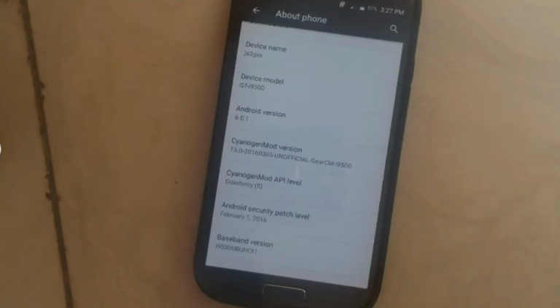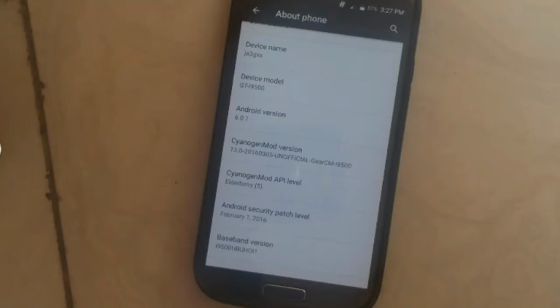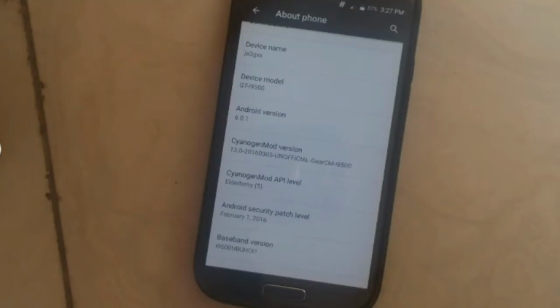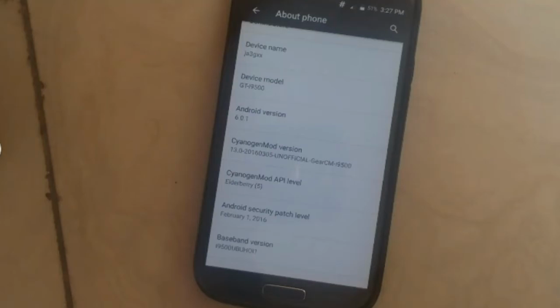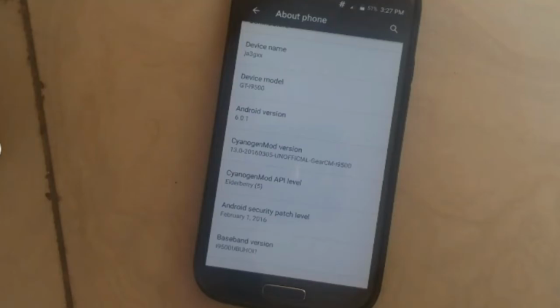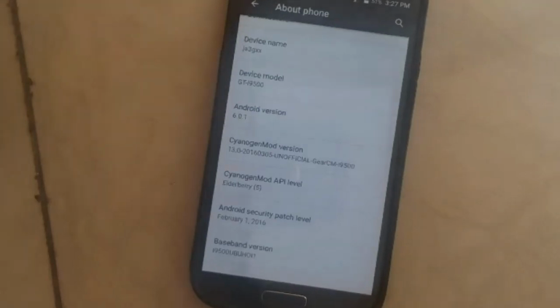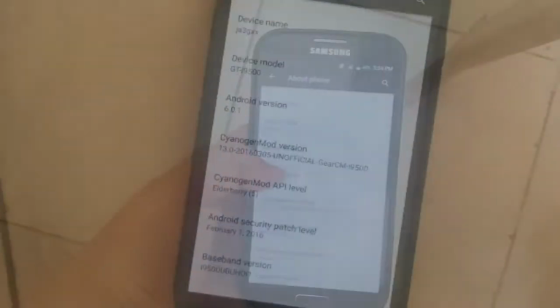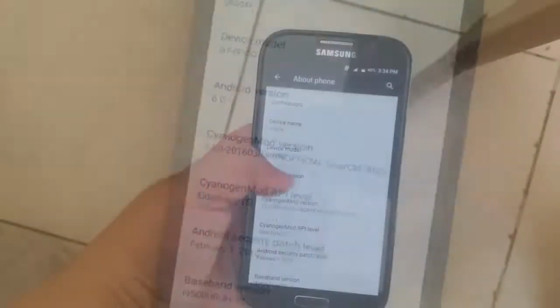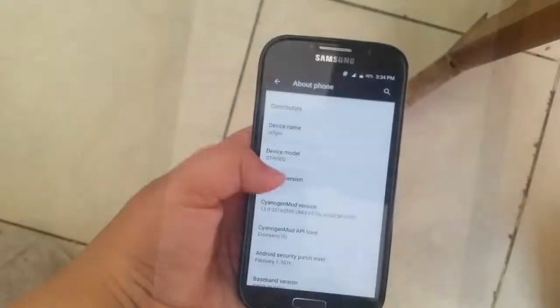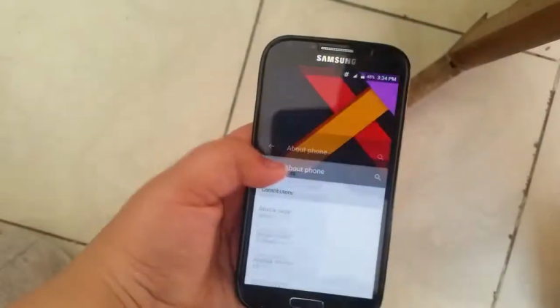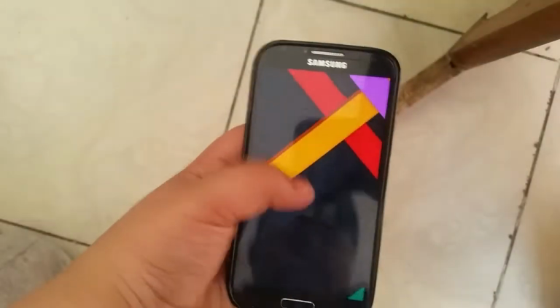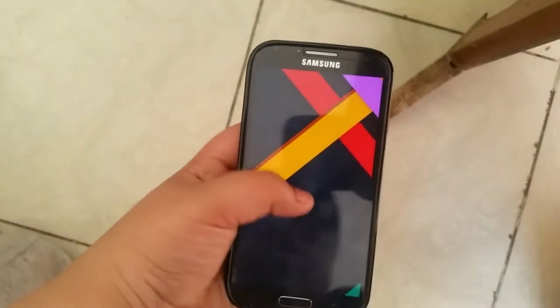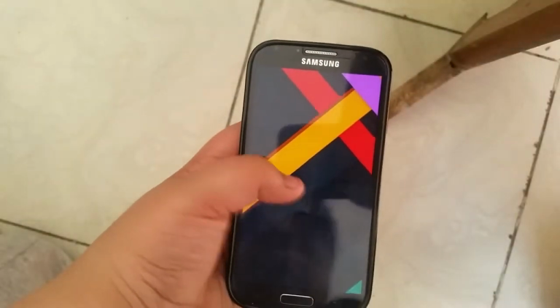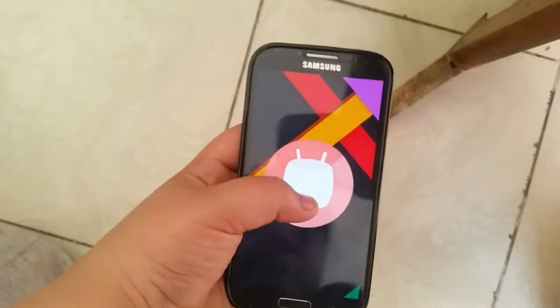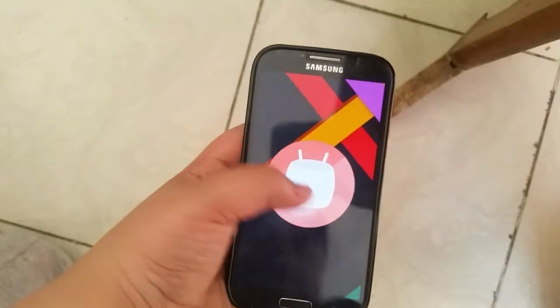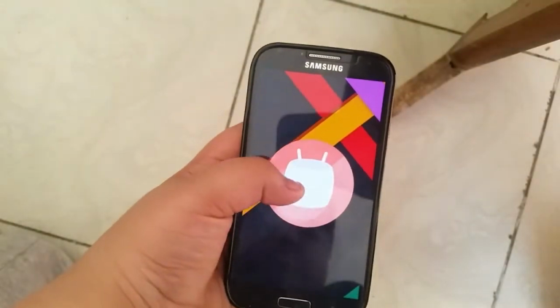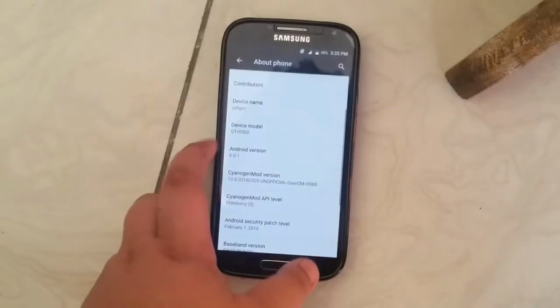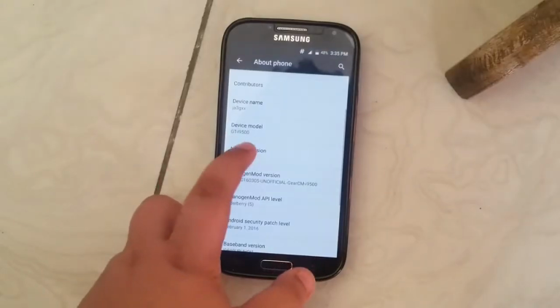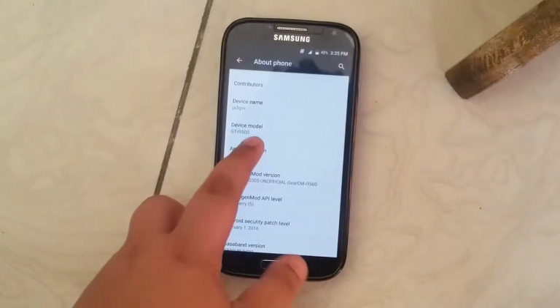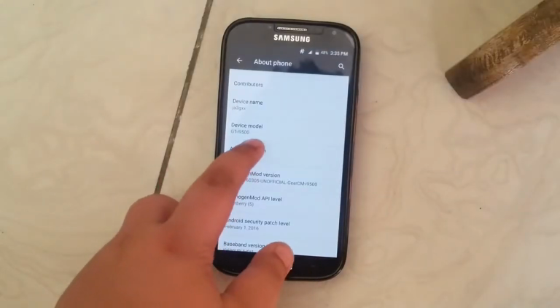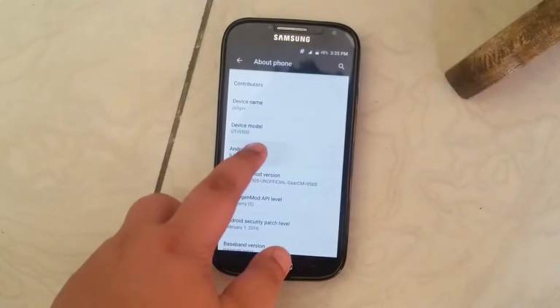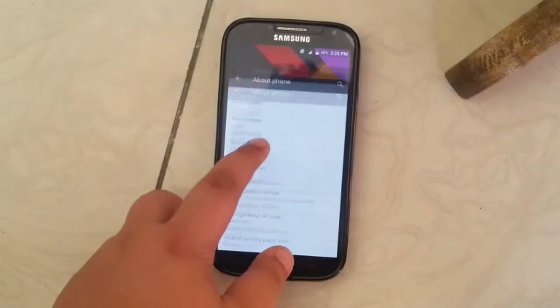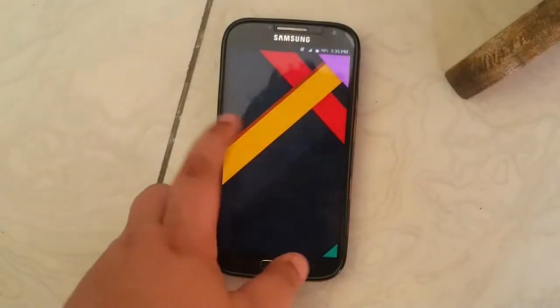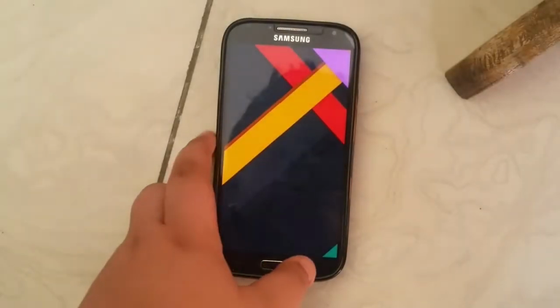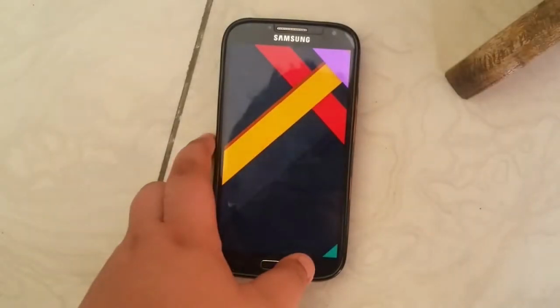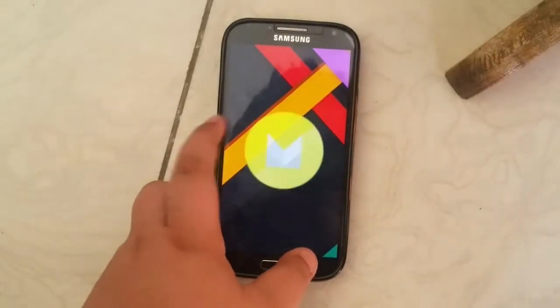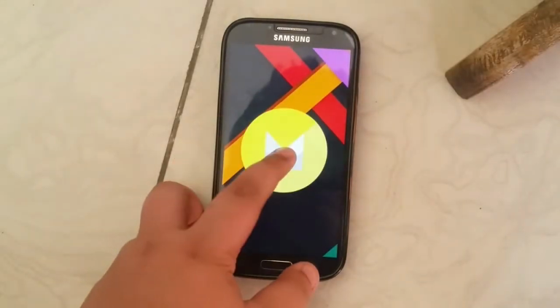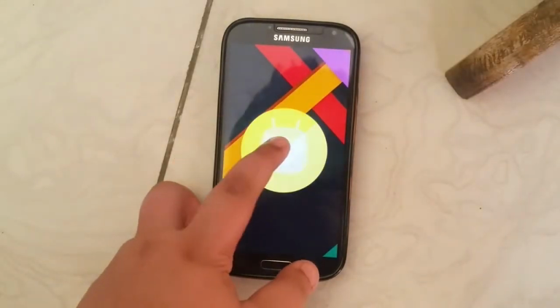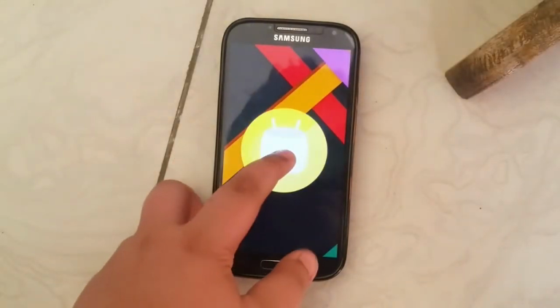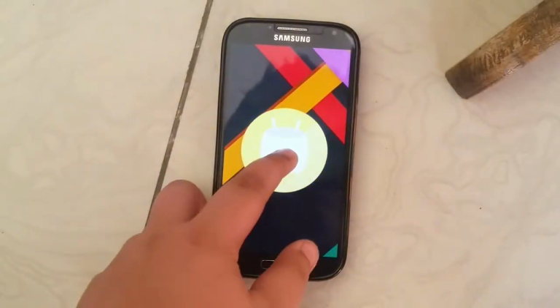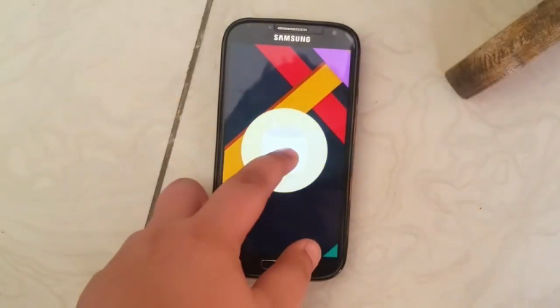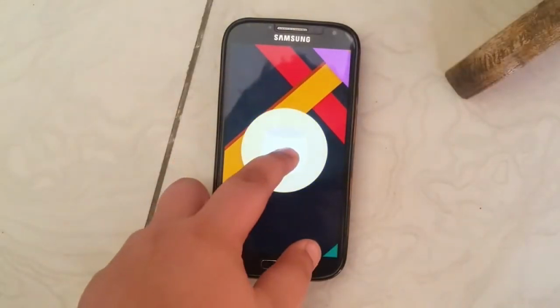The Gear CN 13 ROM for the Samsung Galaxy S4 got updated, and it's better now, so let's get into it.